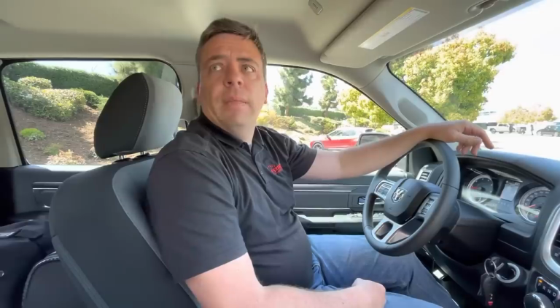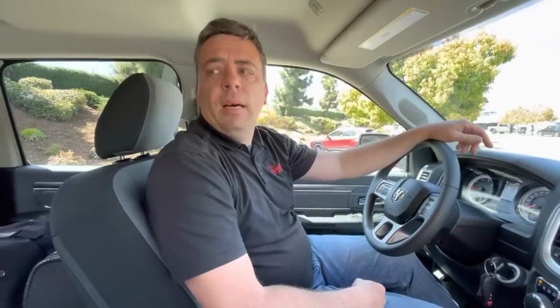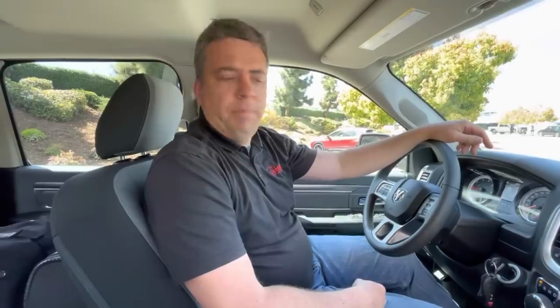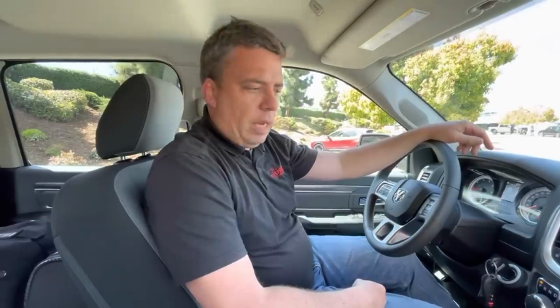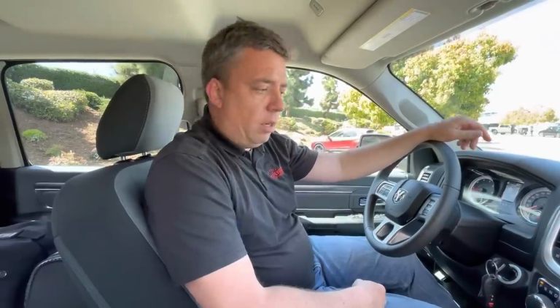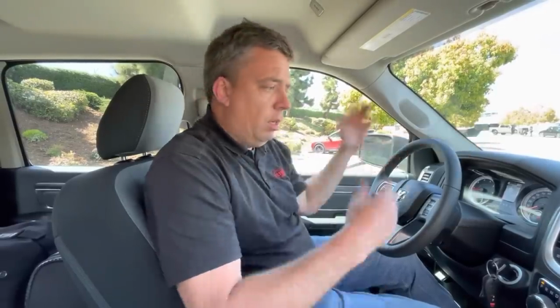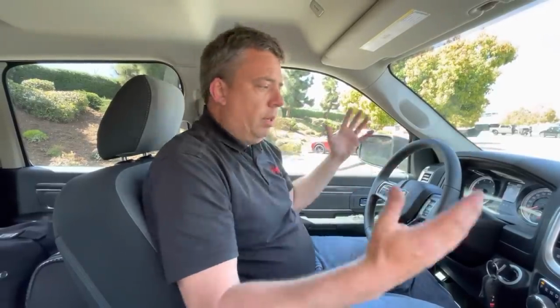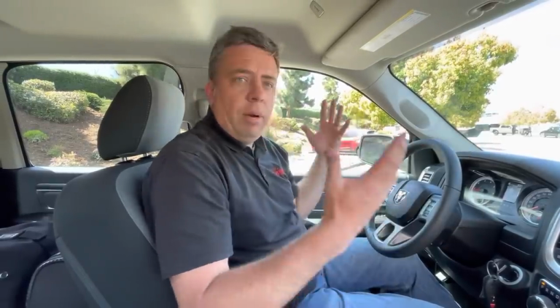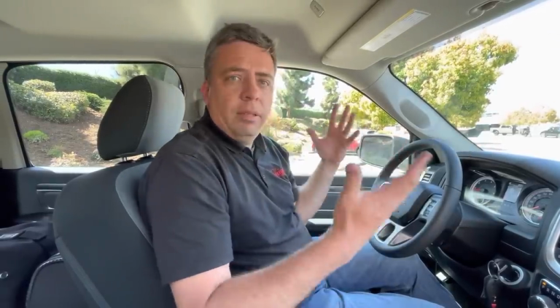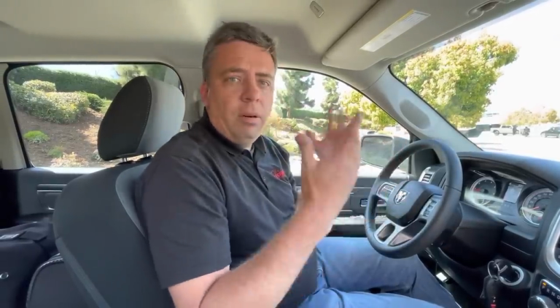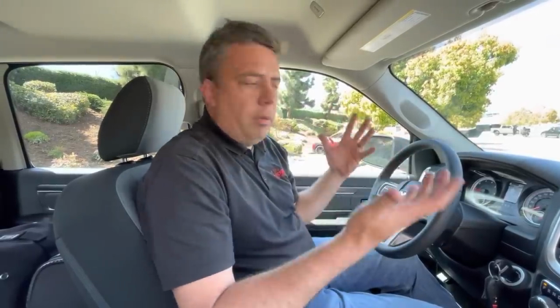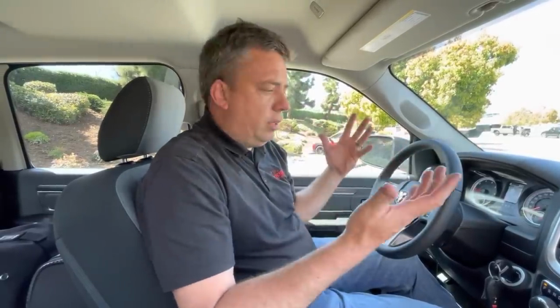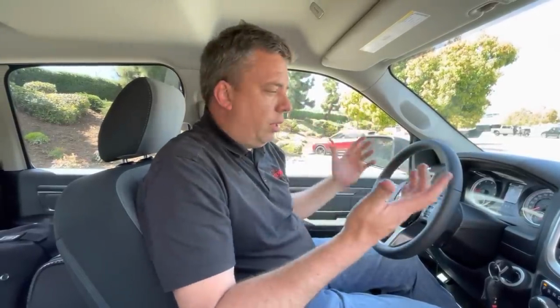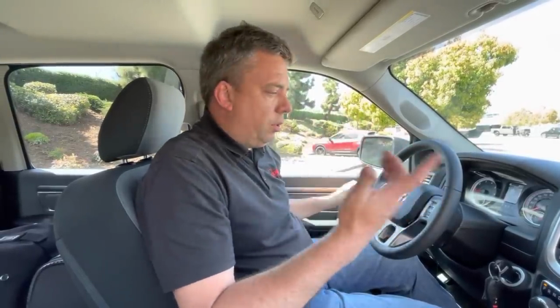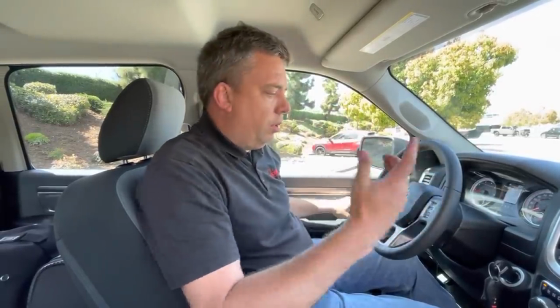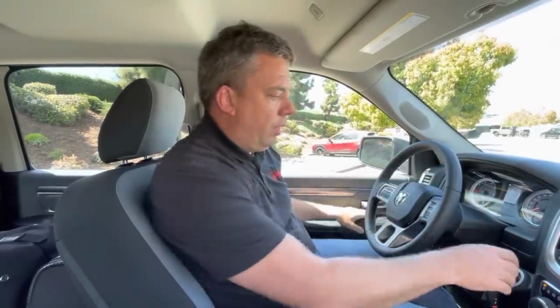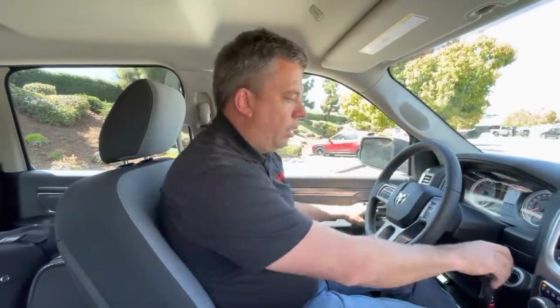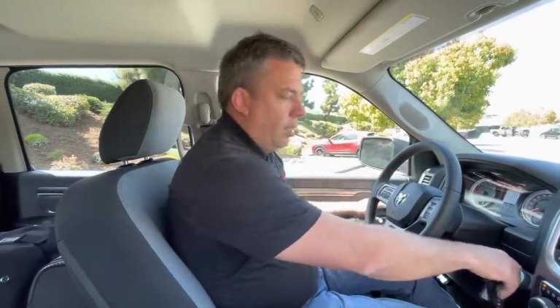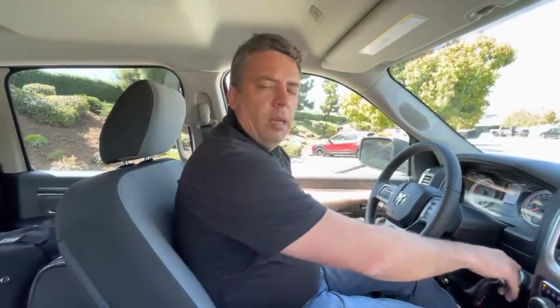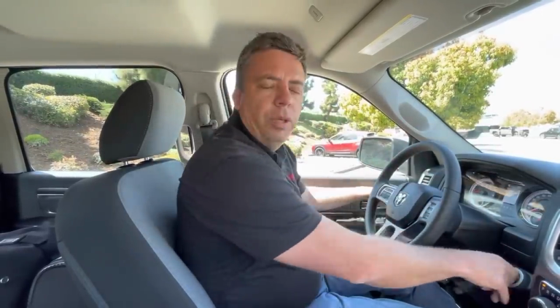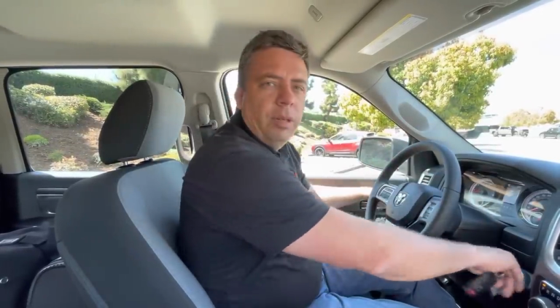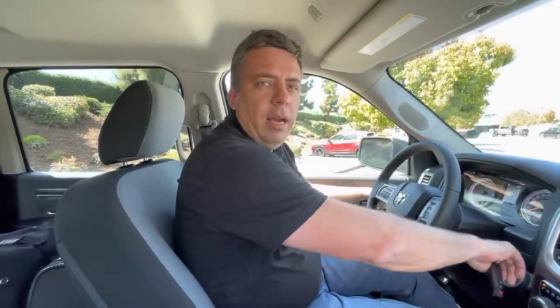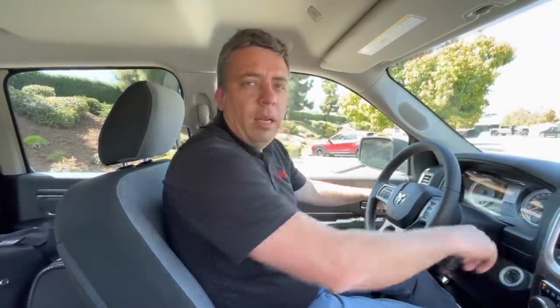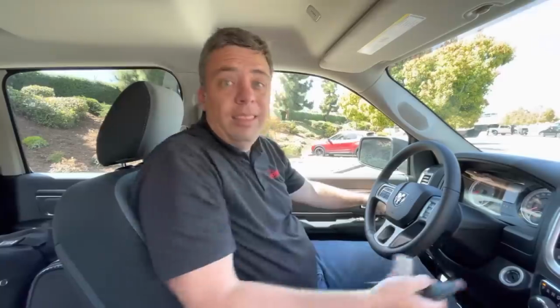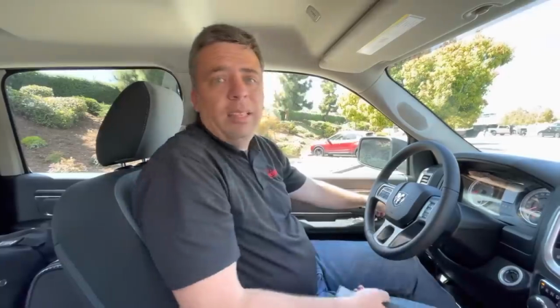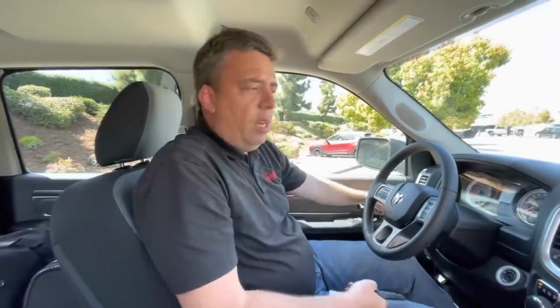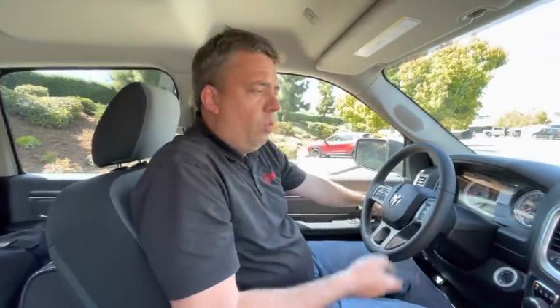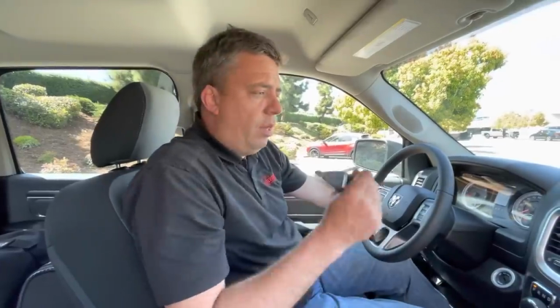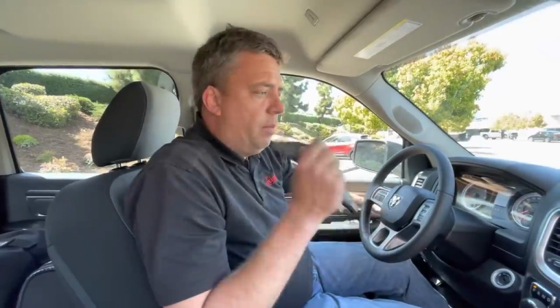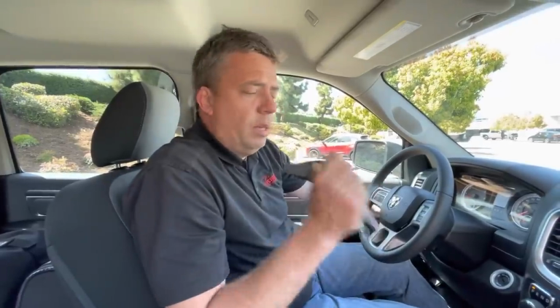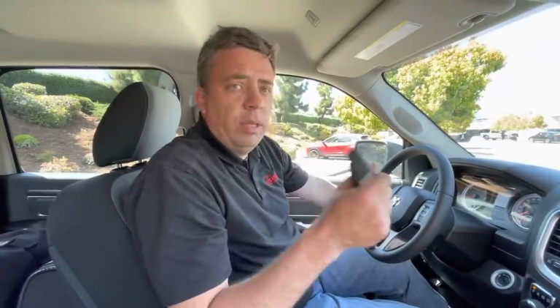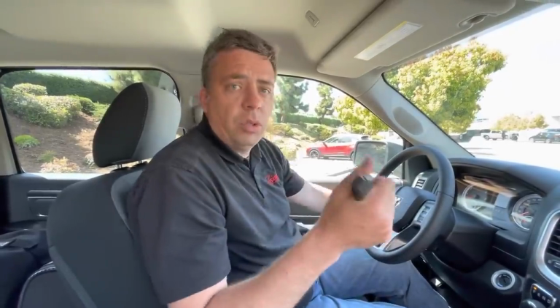Even for a basic truck, that's a lot of configurability. So I just wanted to show you really quick what you're getting and not getting with a rental truck.